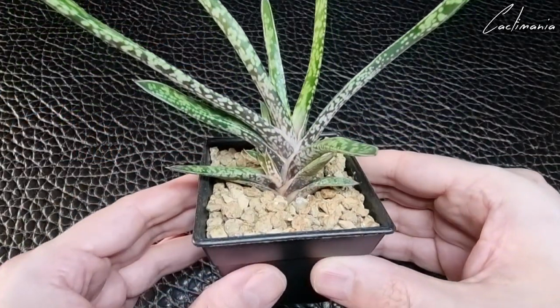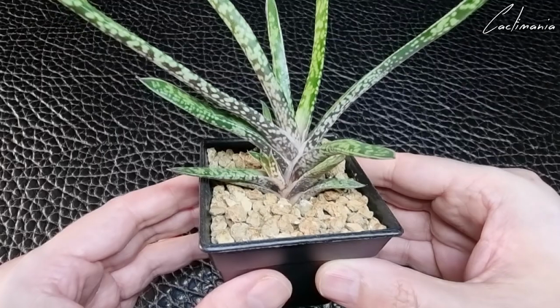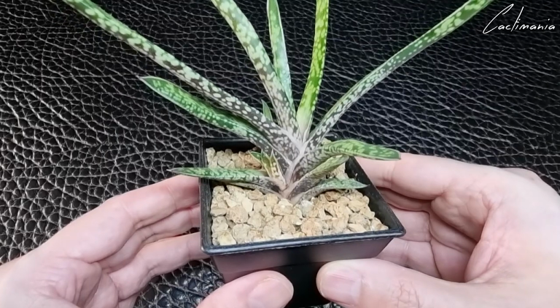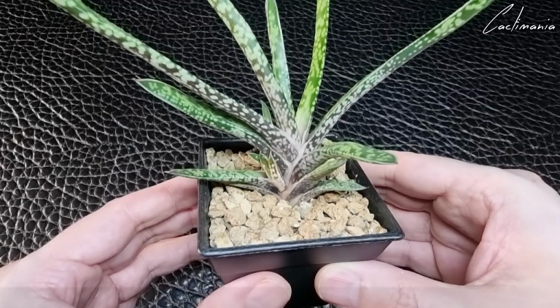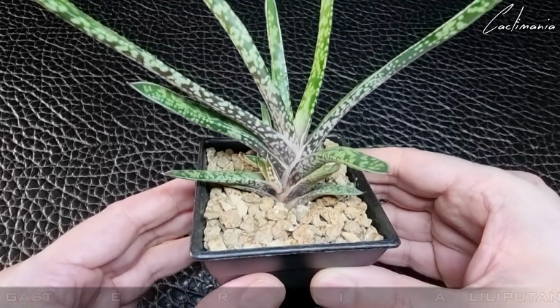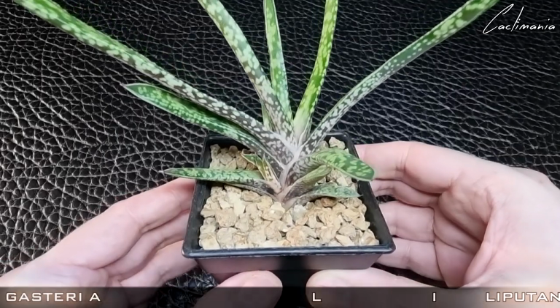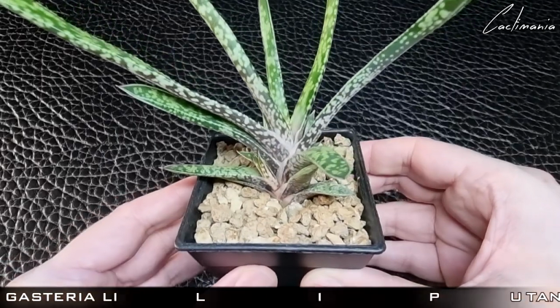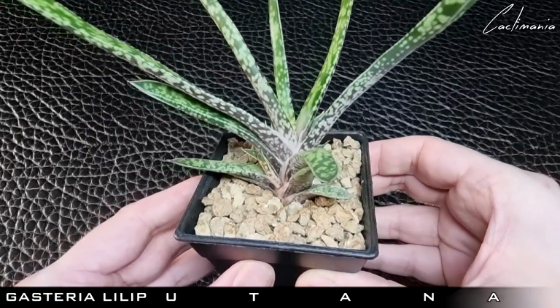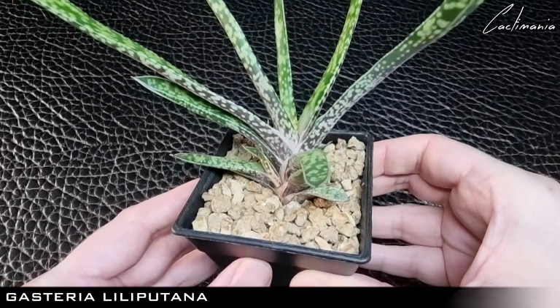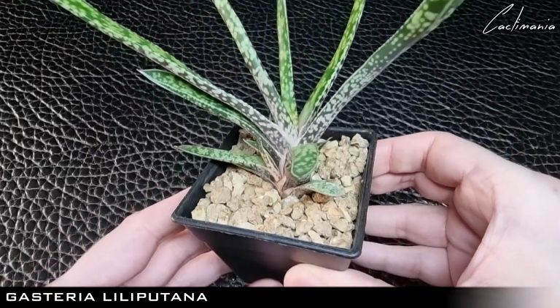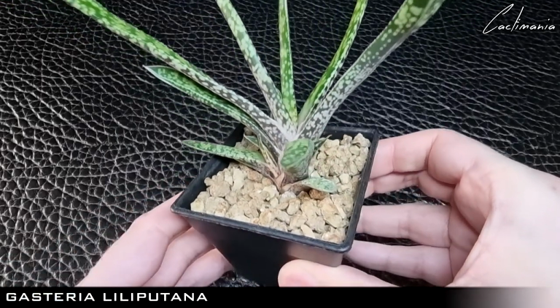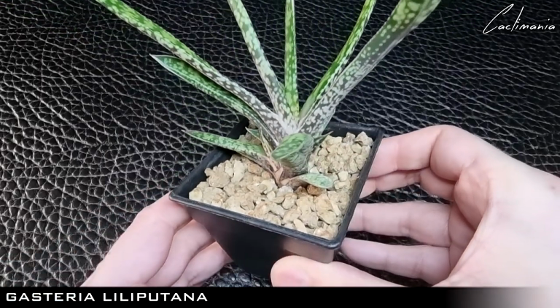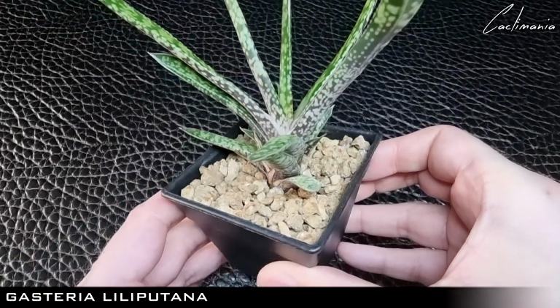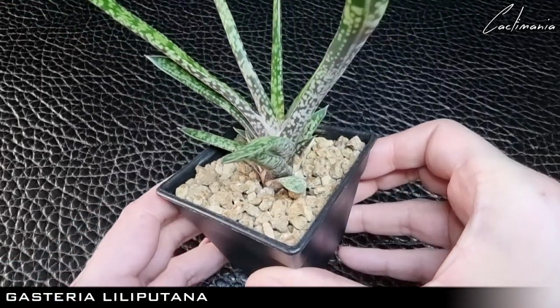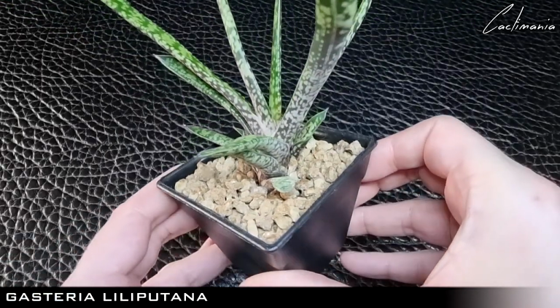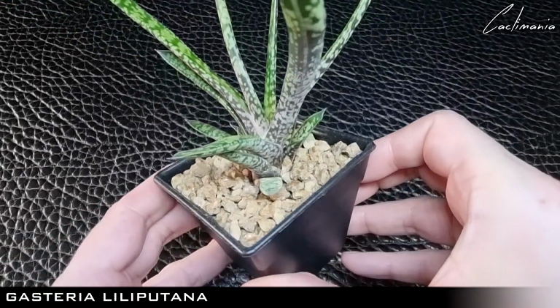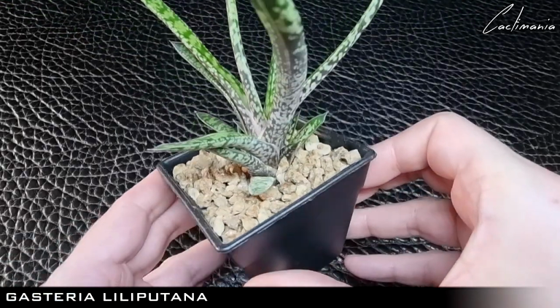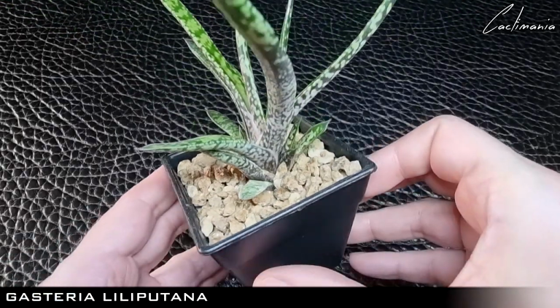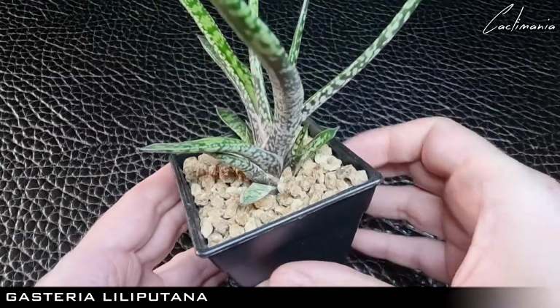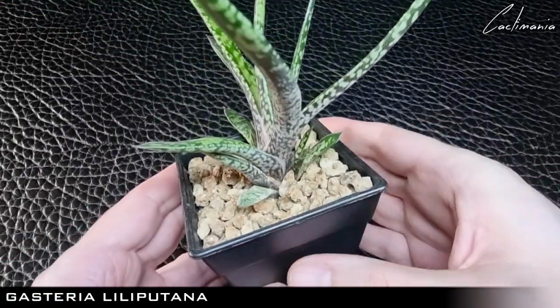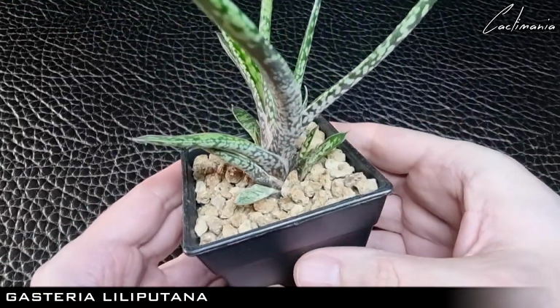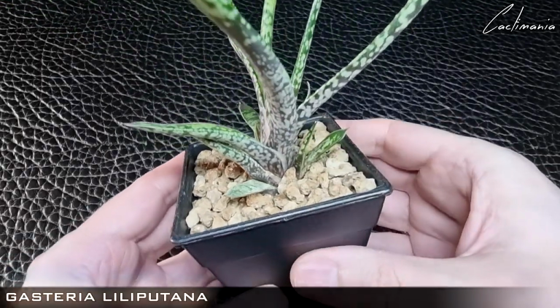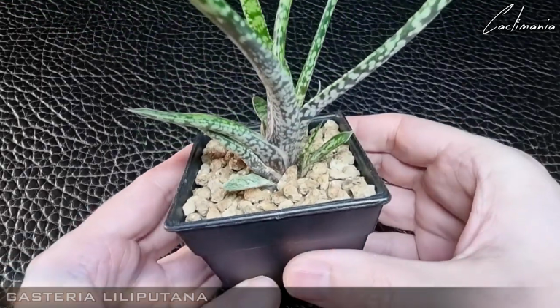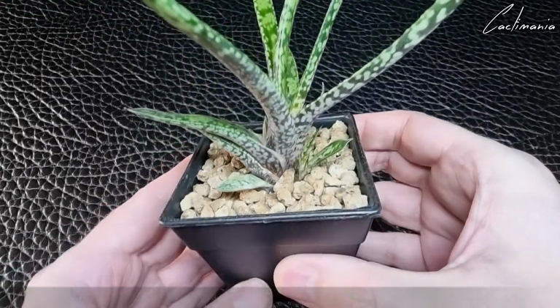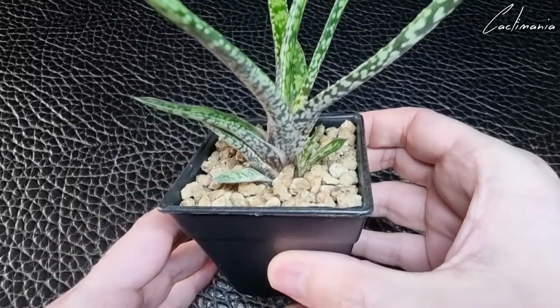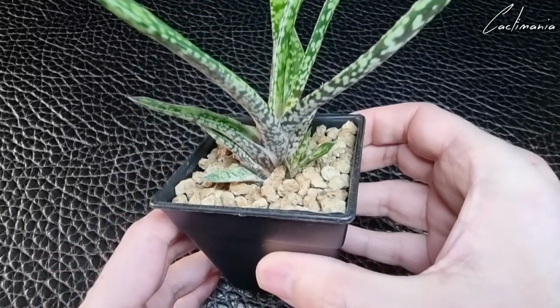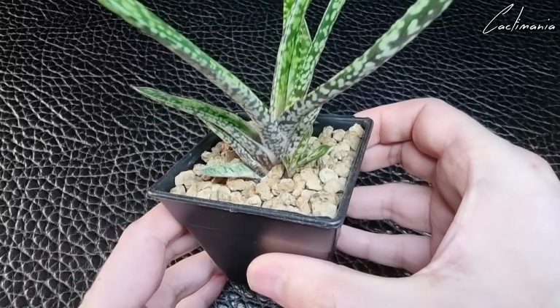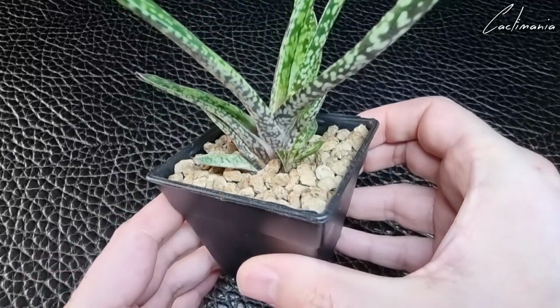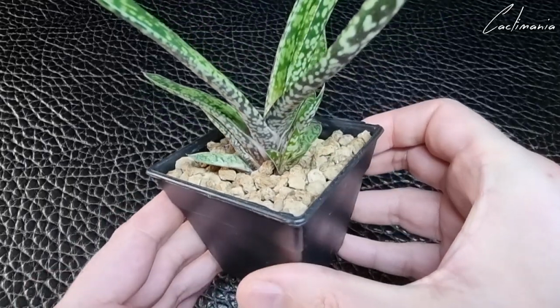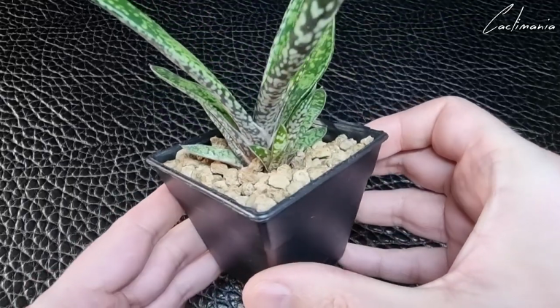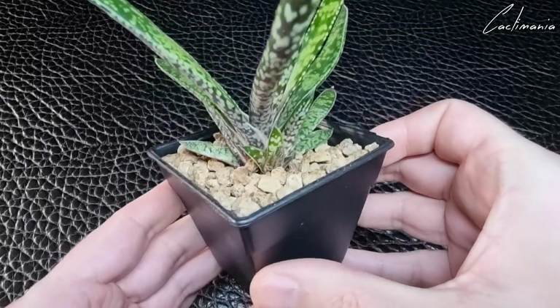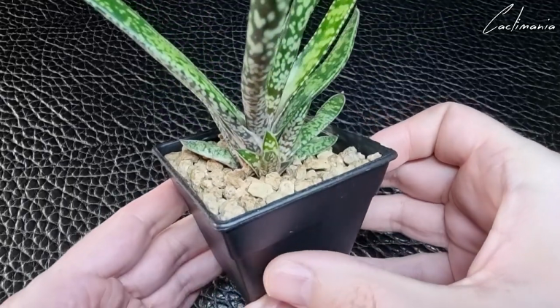Then this lovely Gasteria Lilliputana, which has been more active over the autumn and producing some offsets.